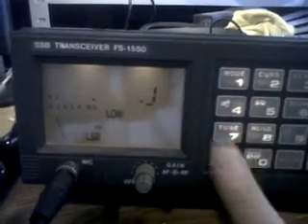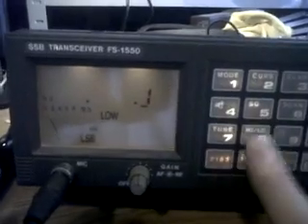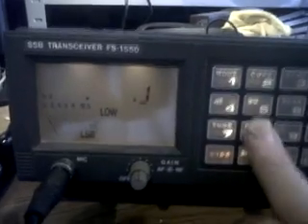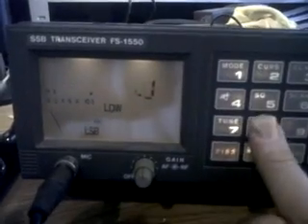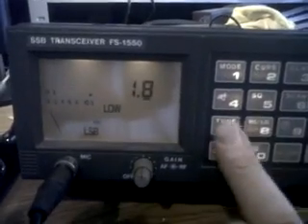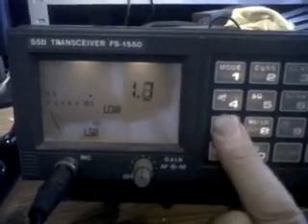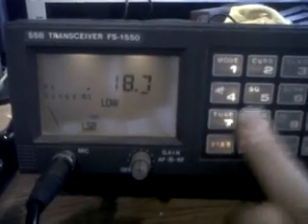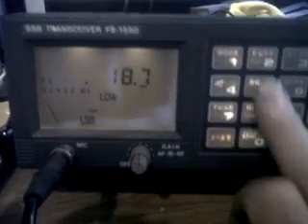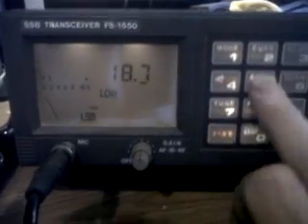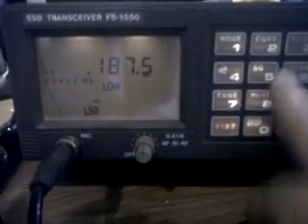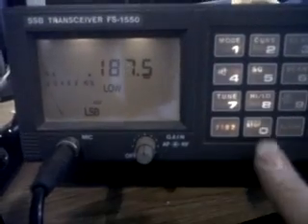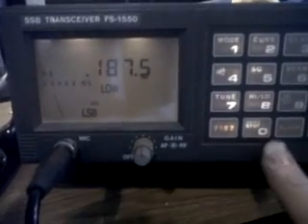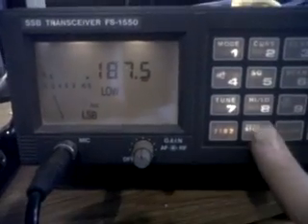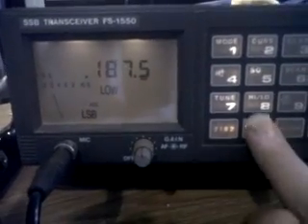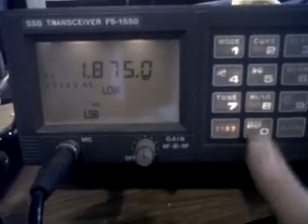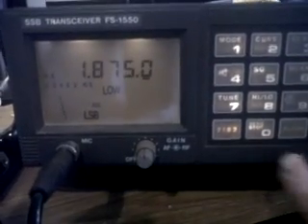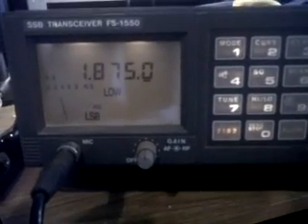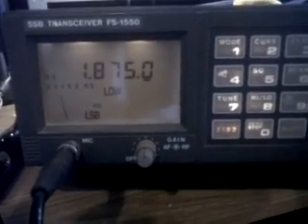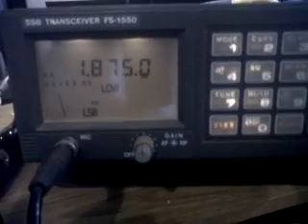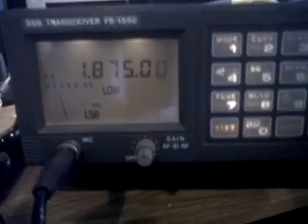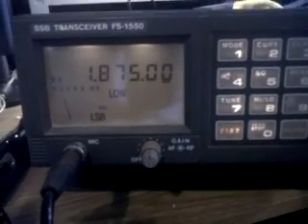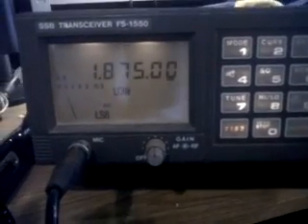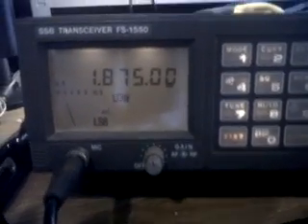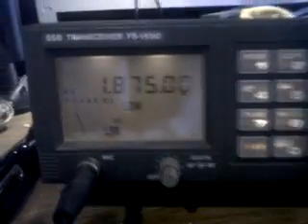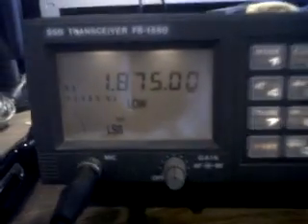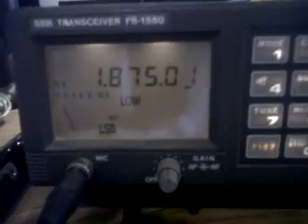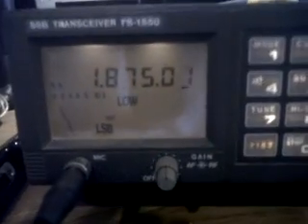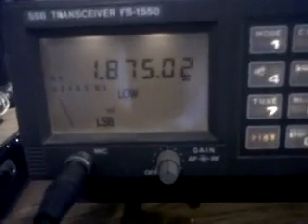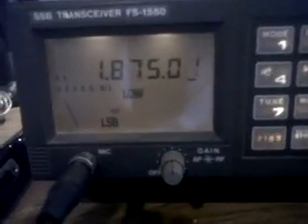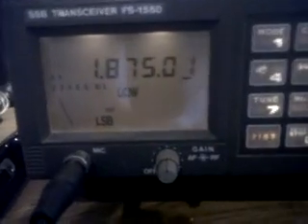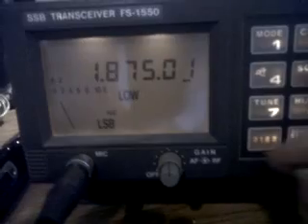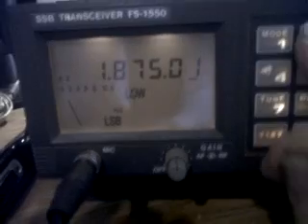That's my top bone, so it's RX 18750, enter.